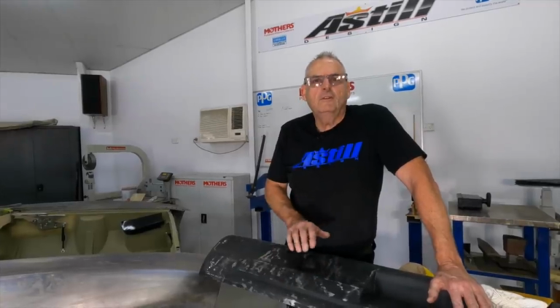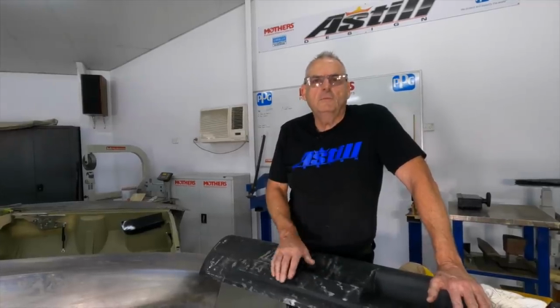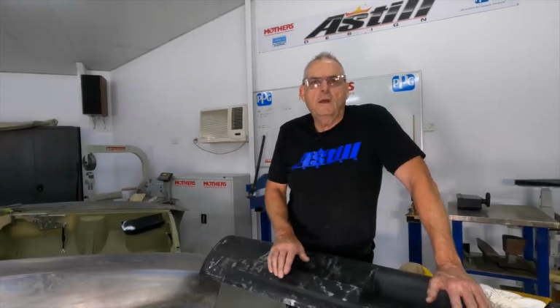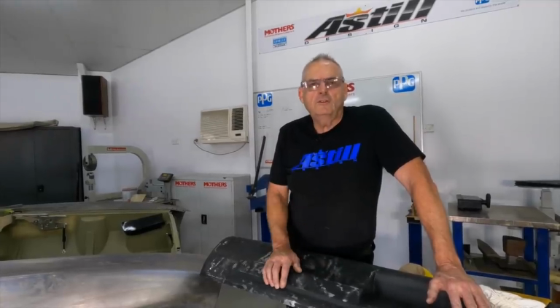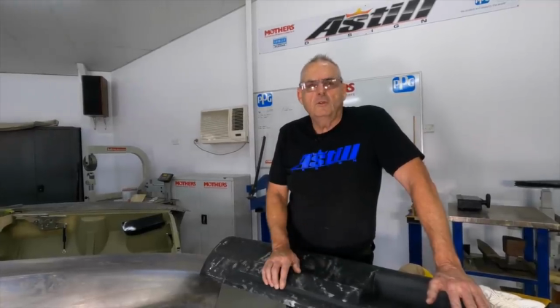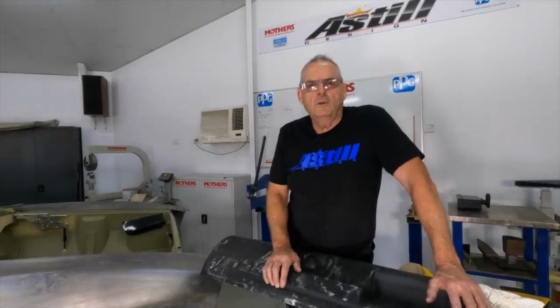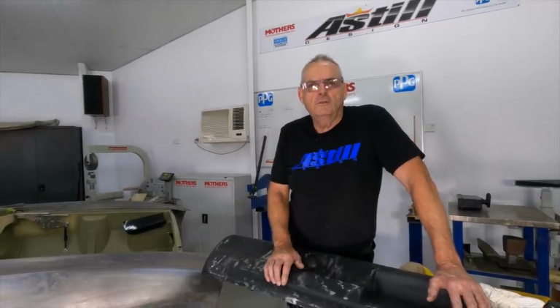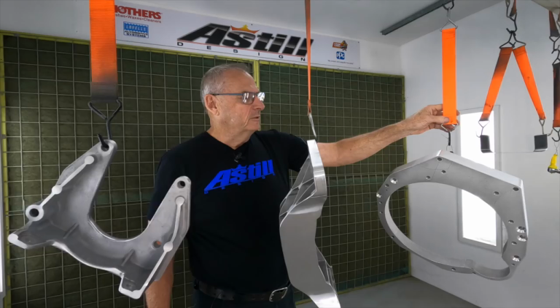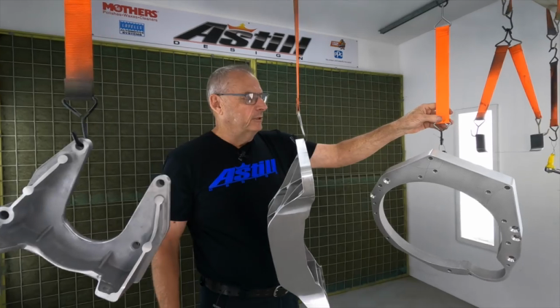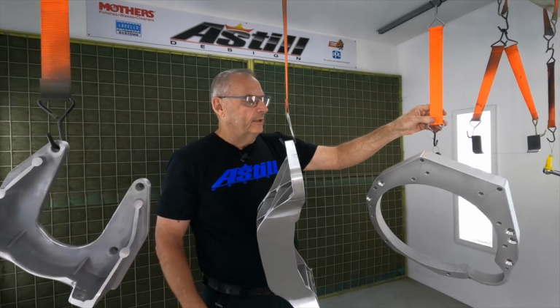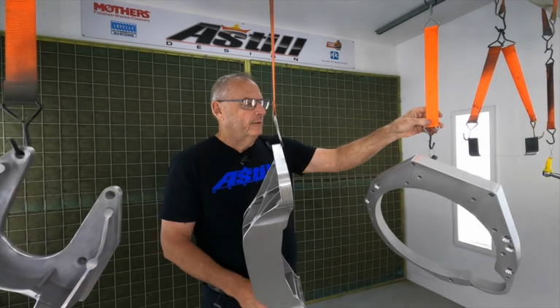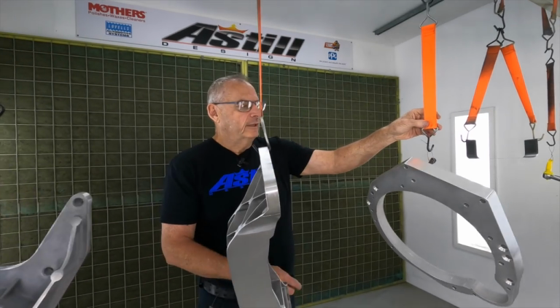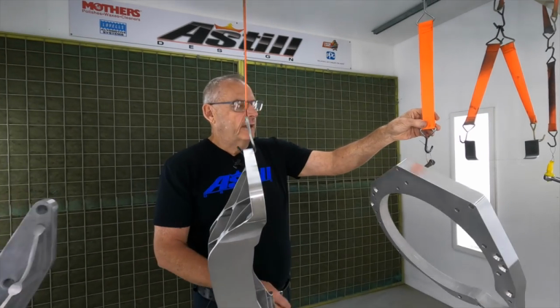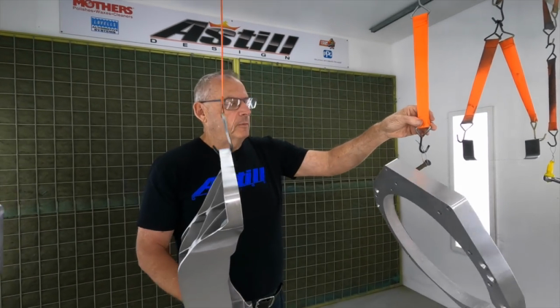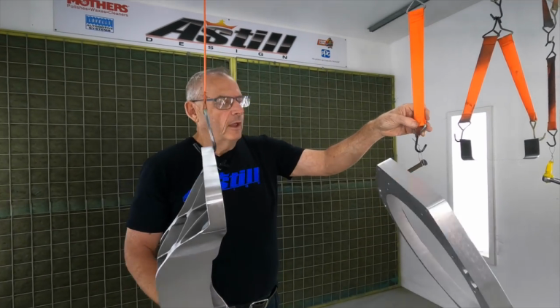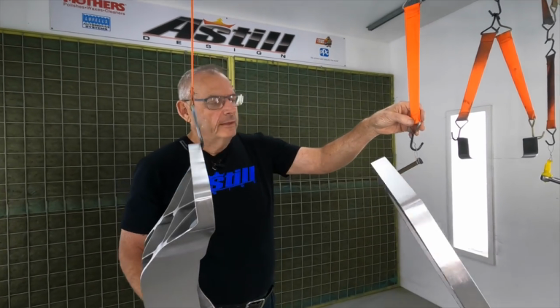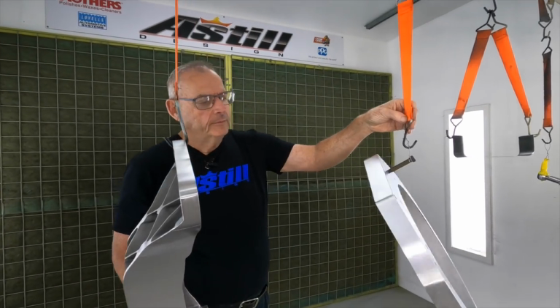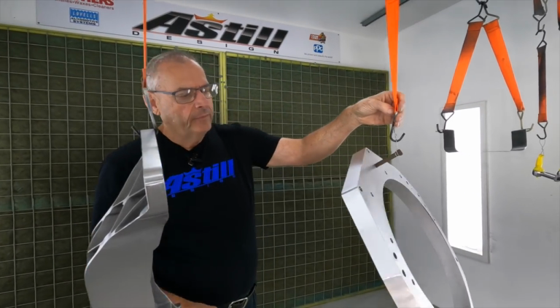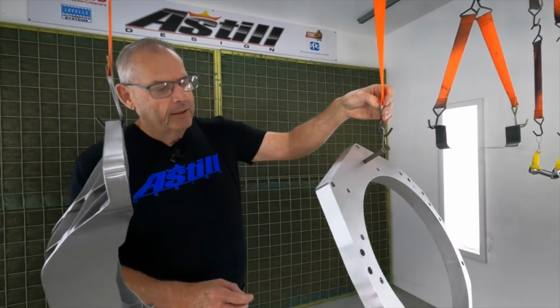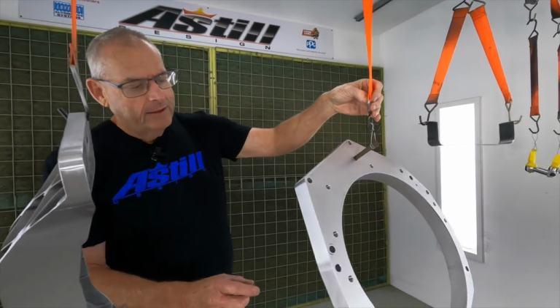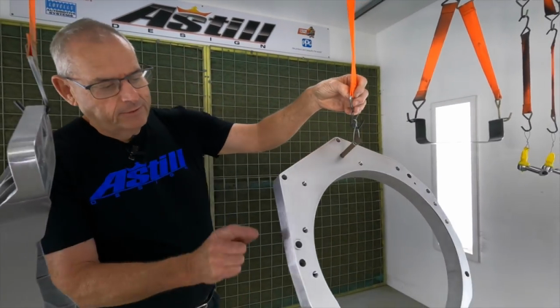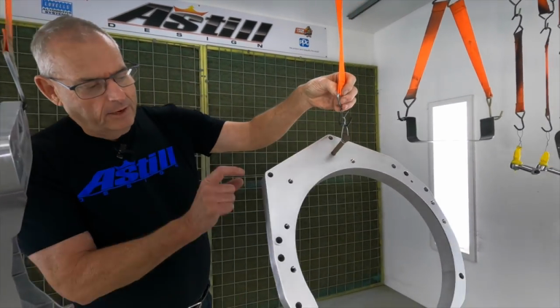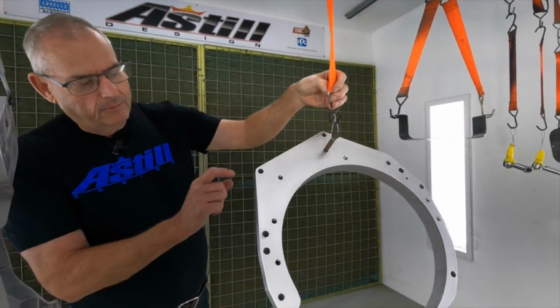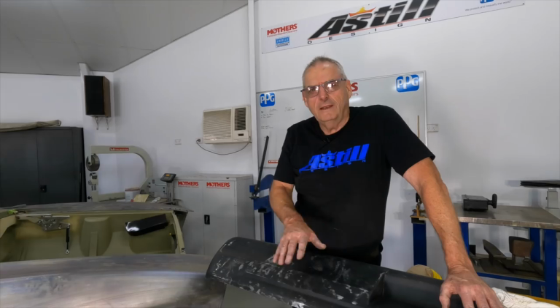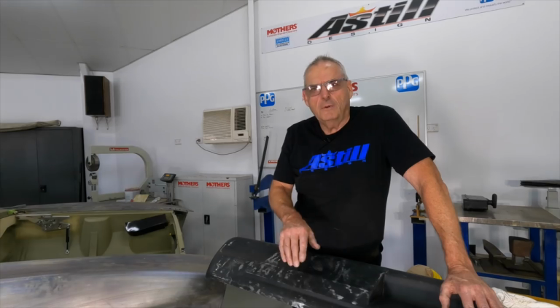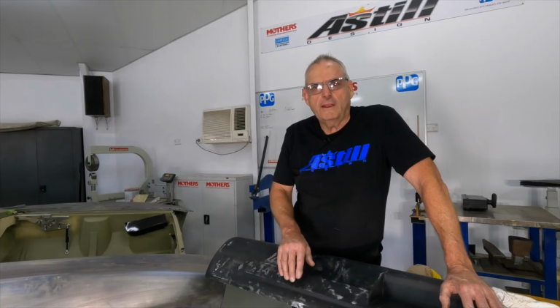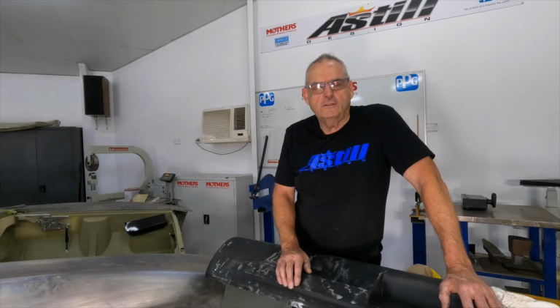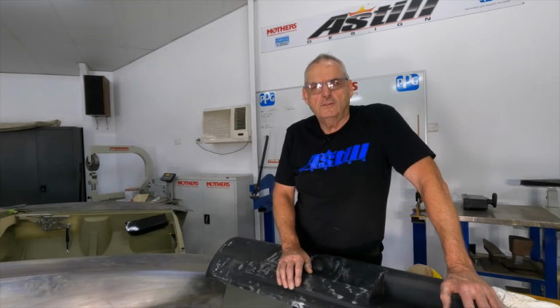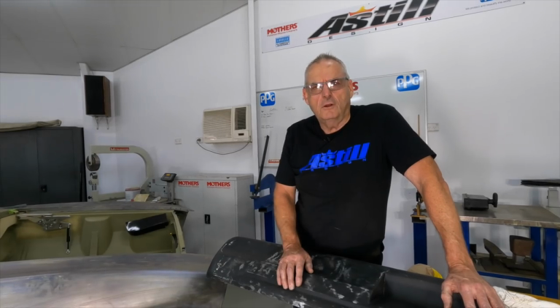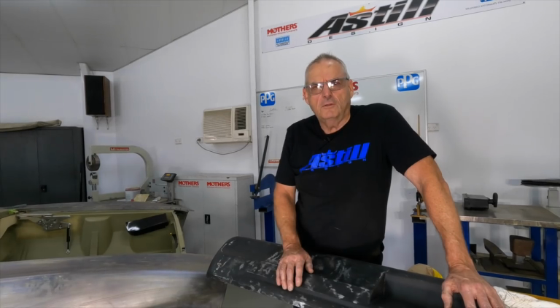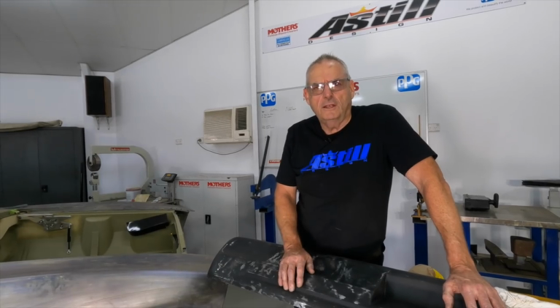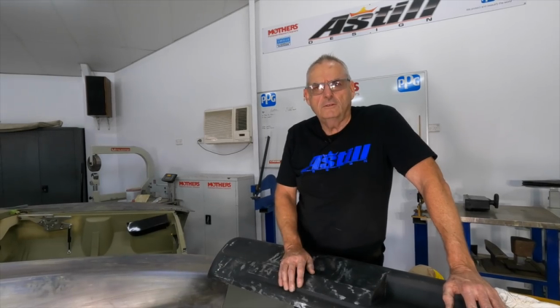Got some parts in the booth as well in epoxy — some smalls, racks, brackets, those types of things.